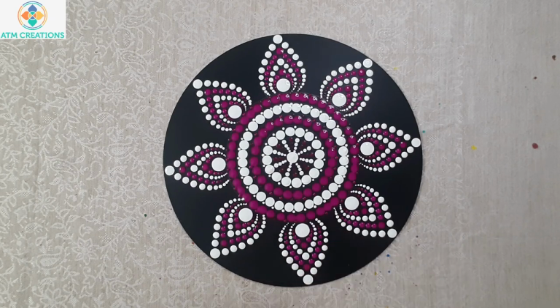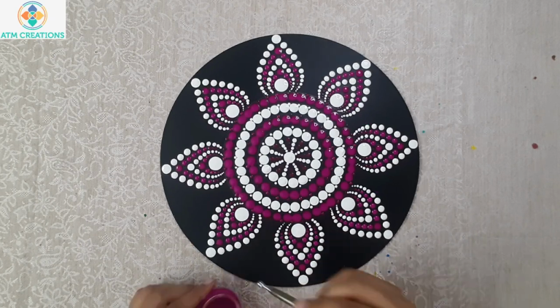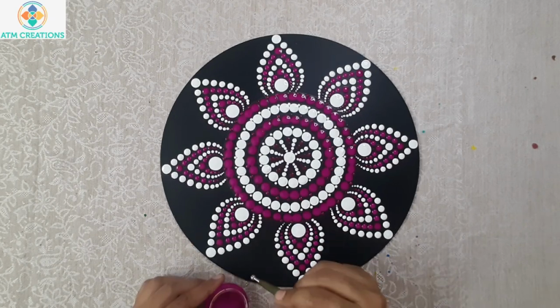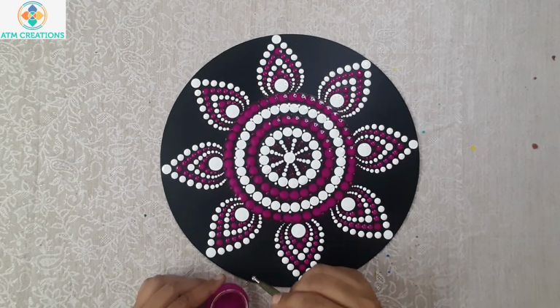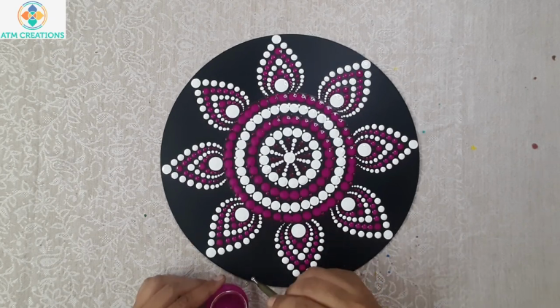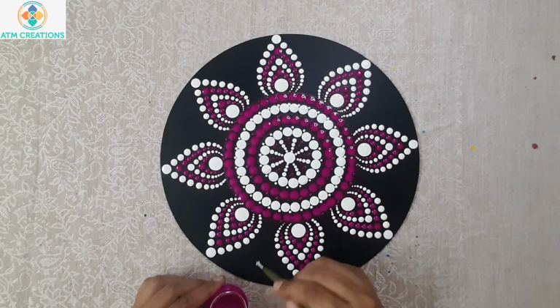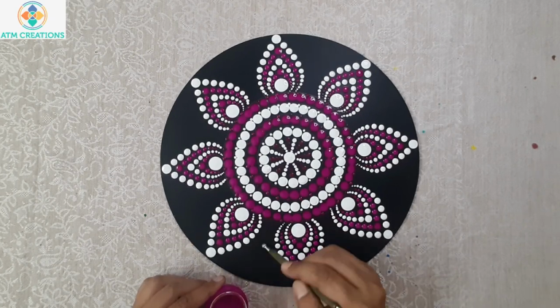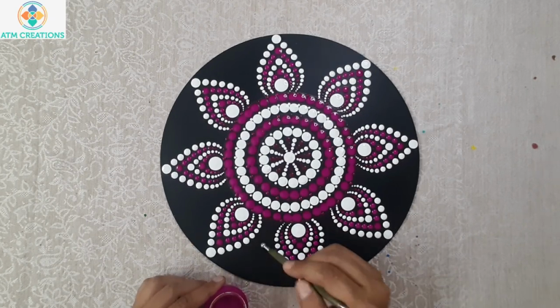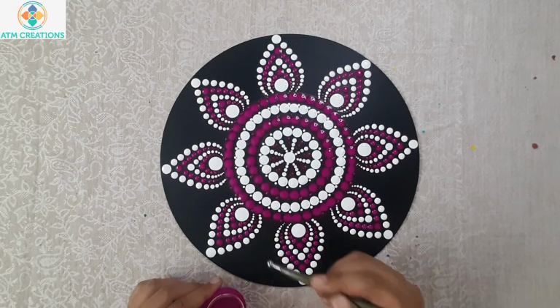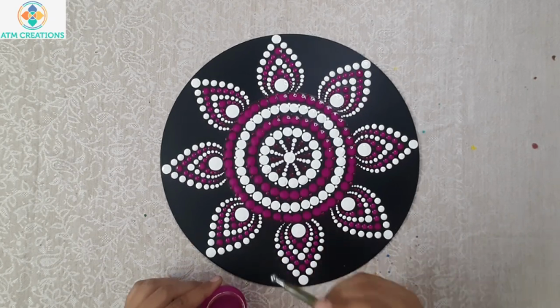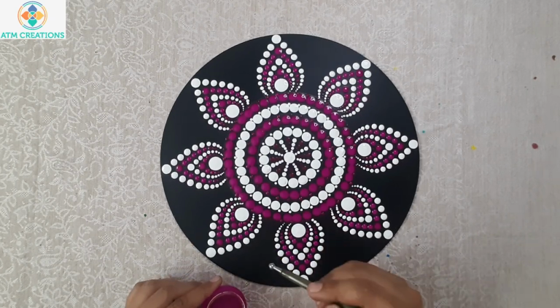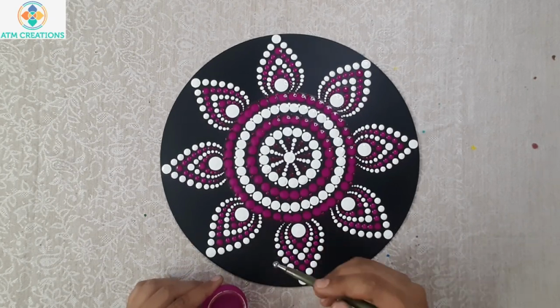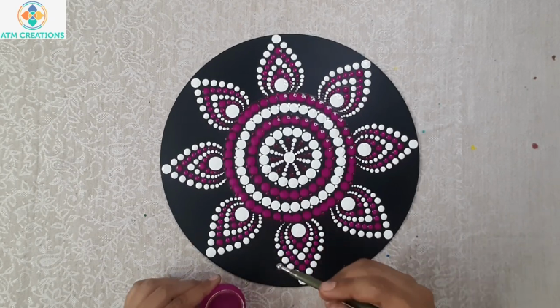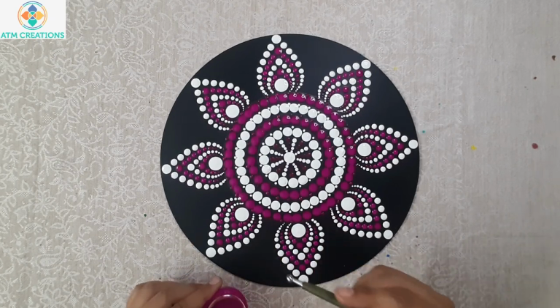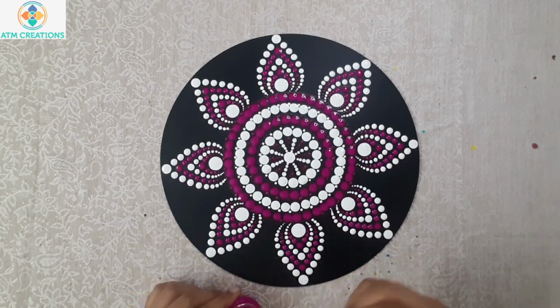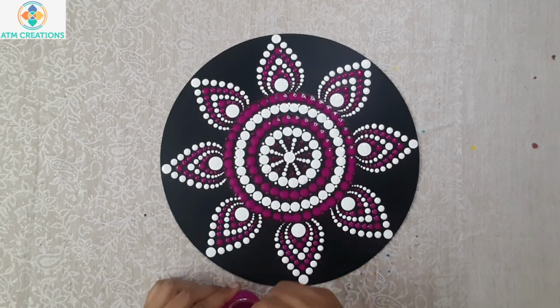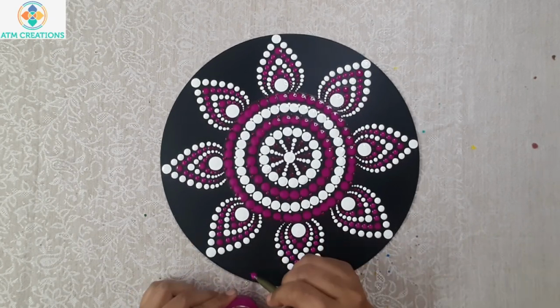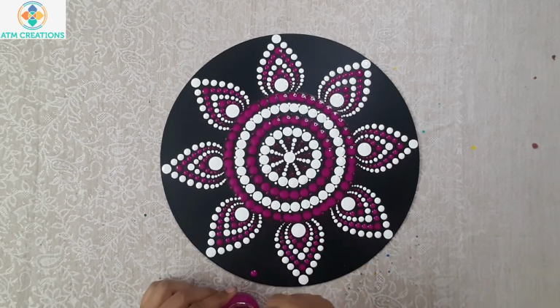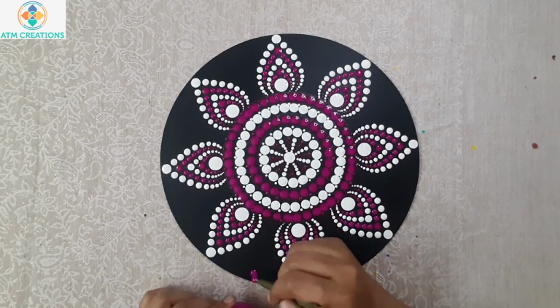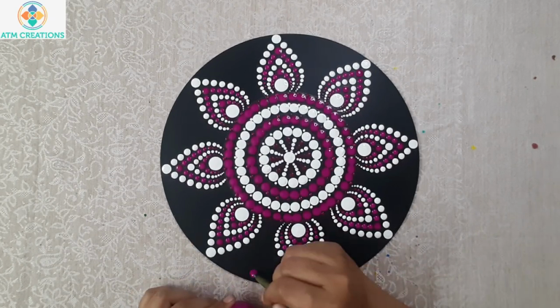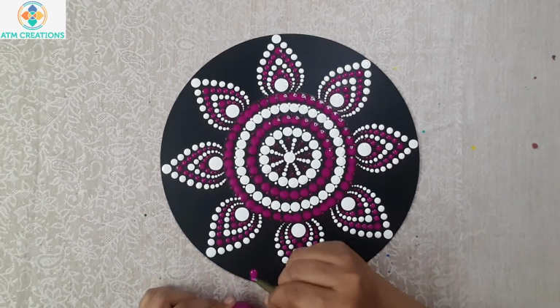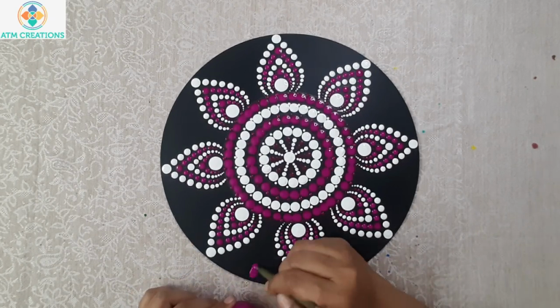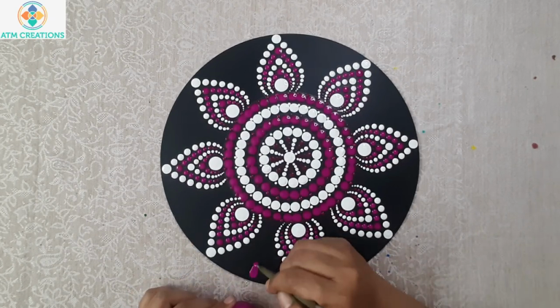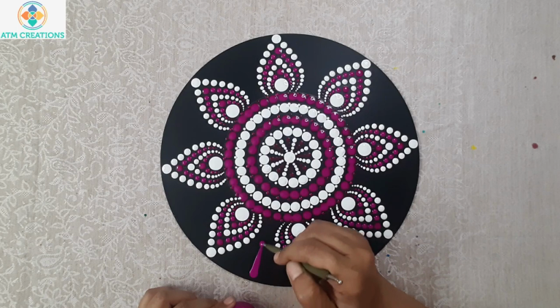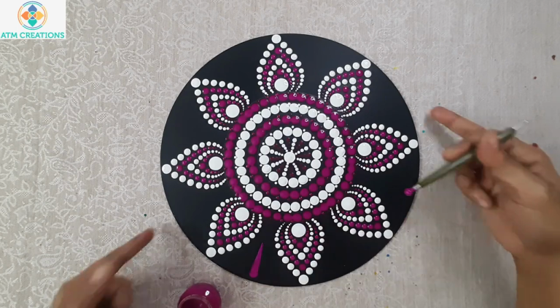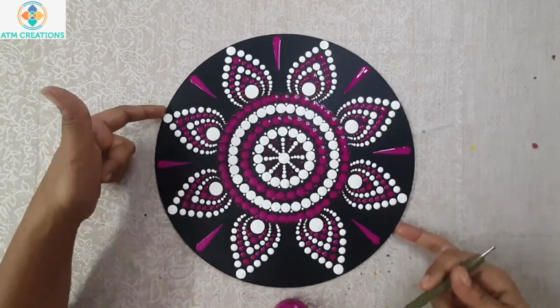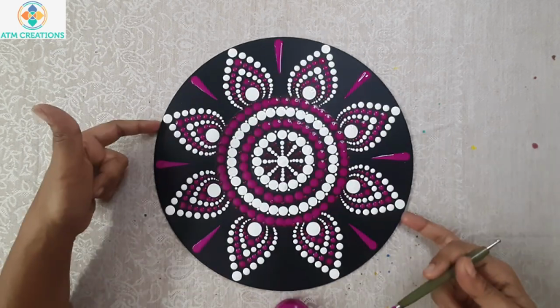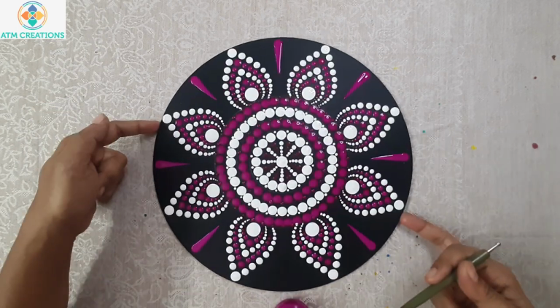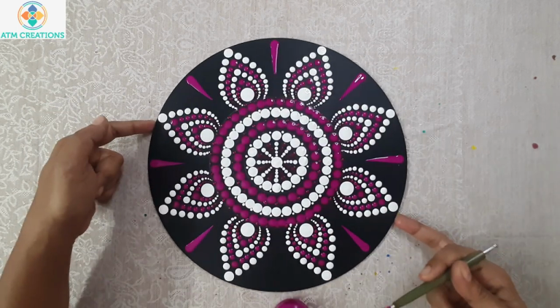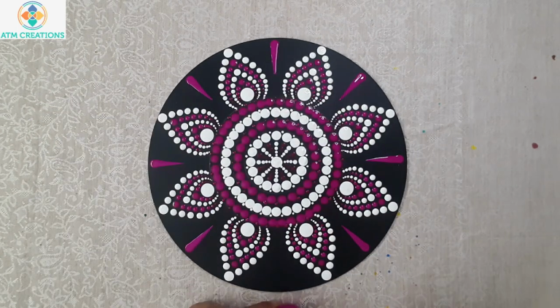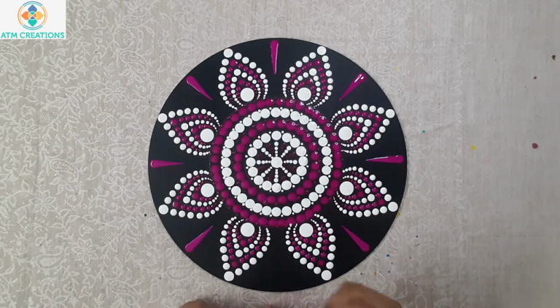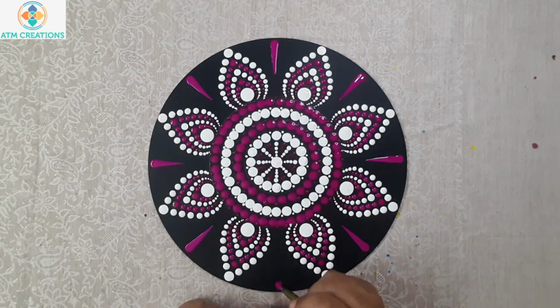I'll keep a drip of white dots here. I'll keep a straight swipe in purple.